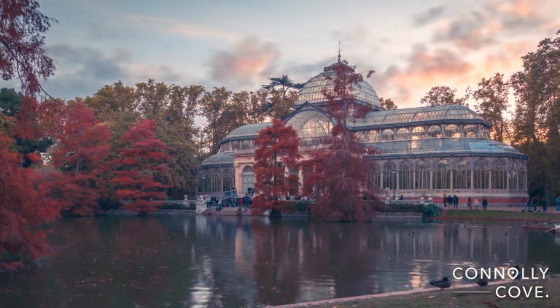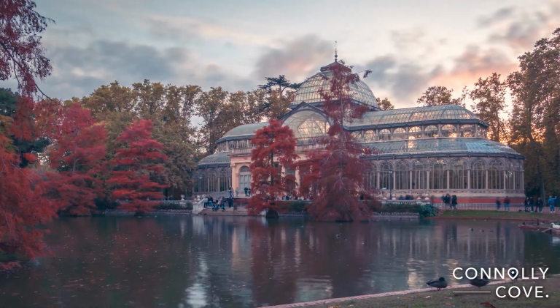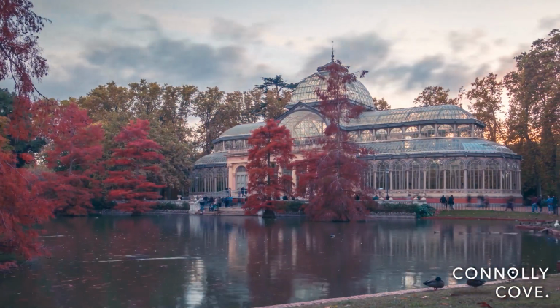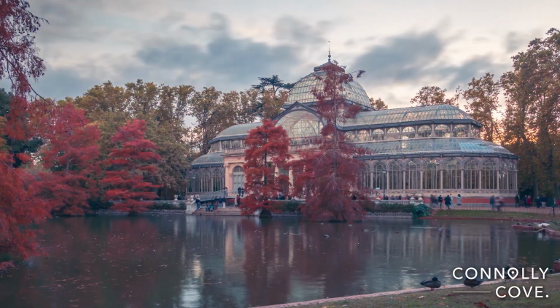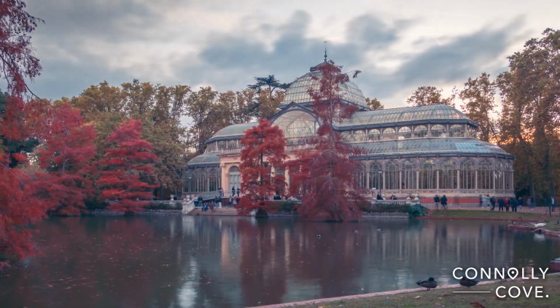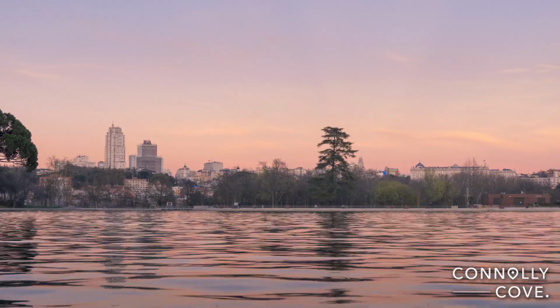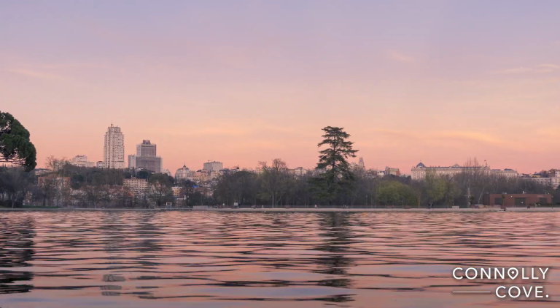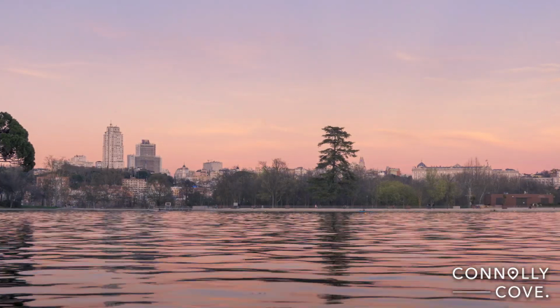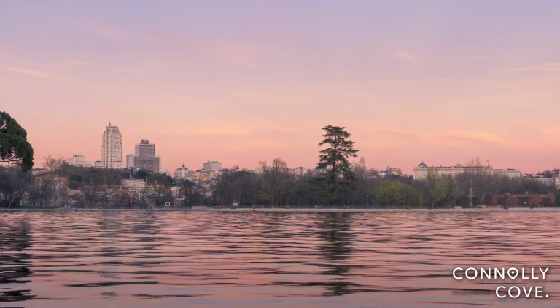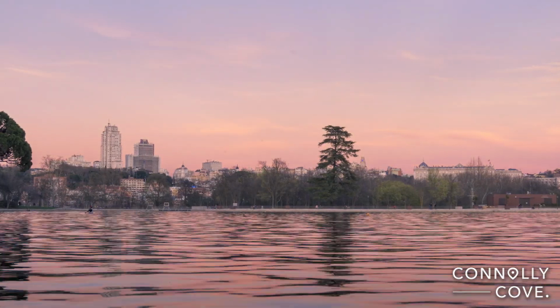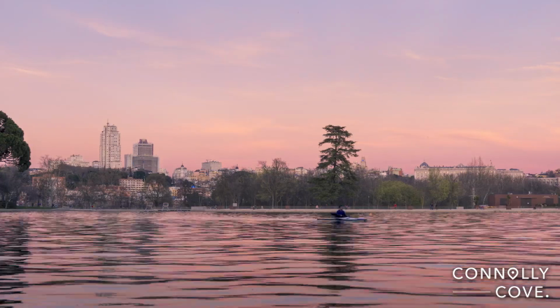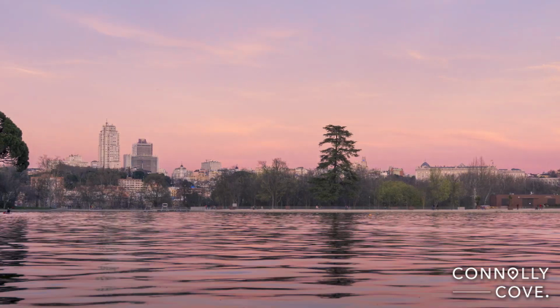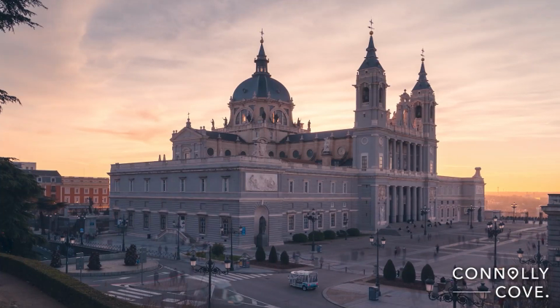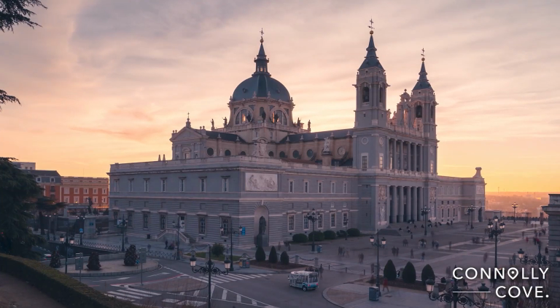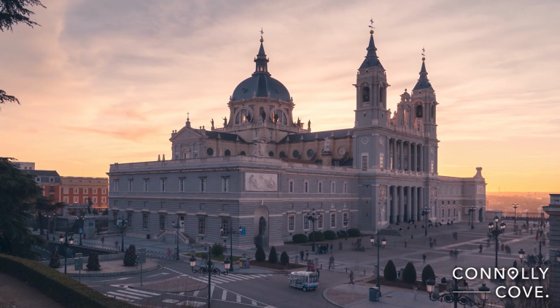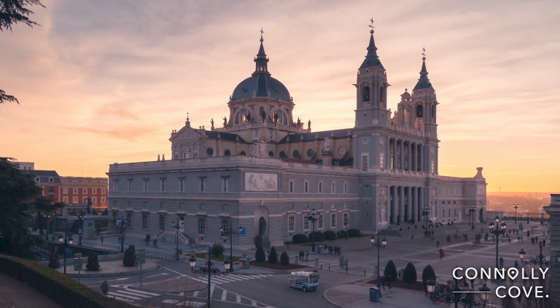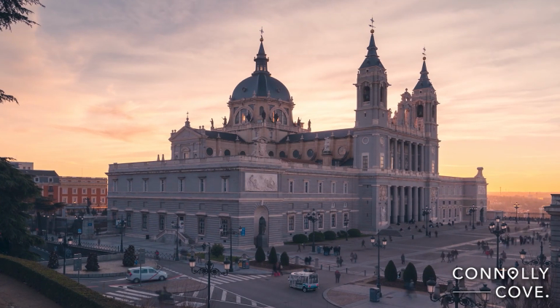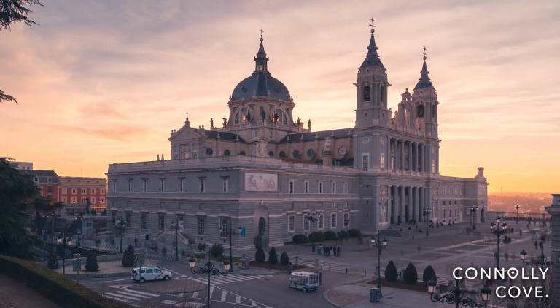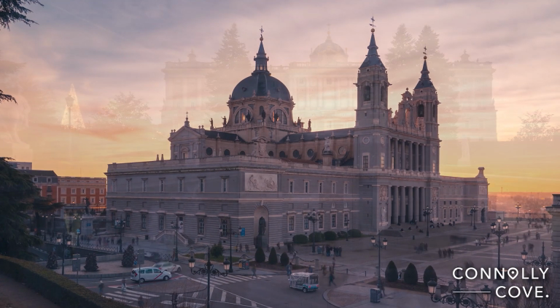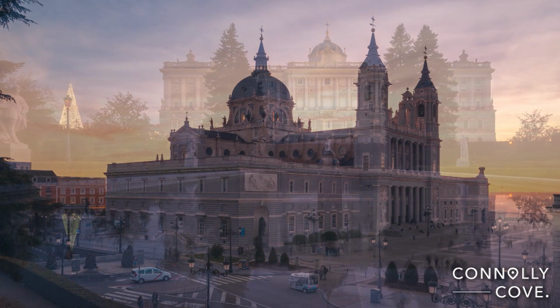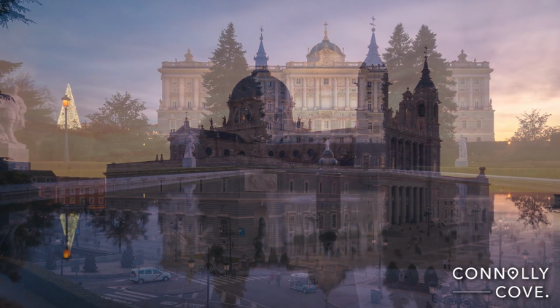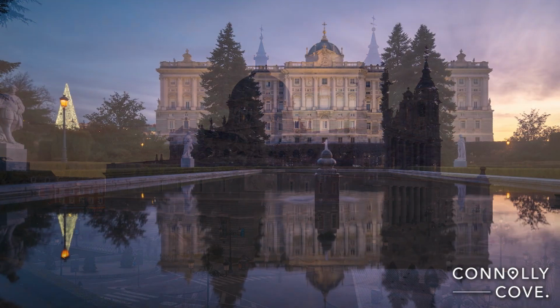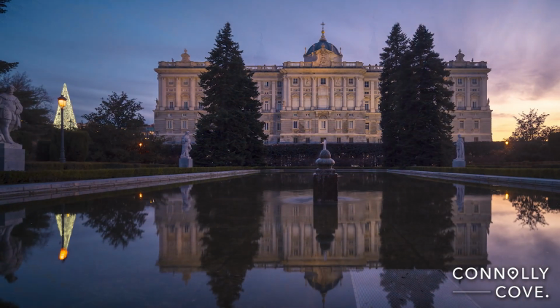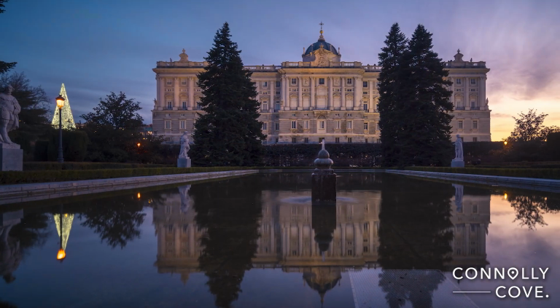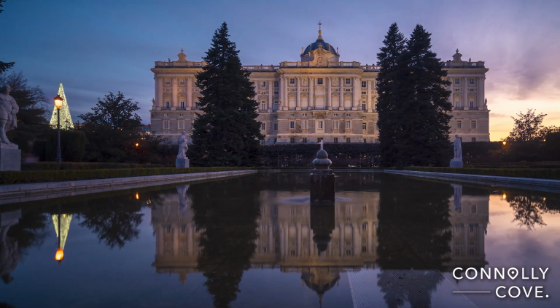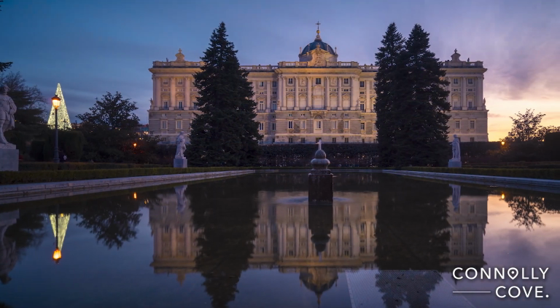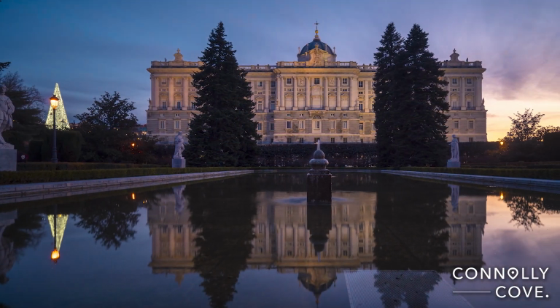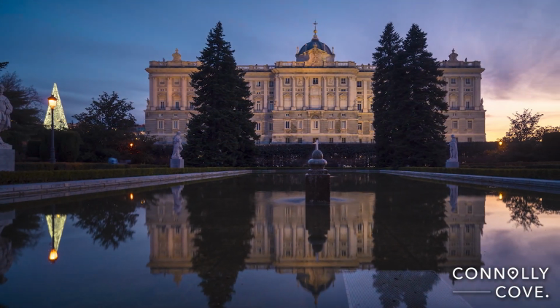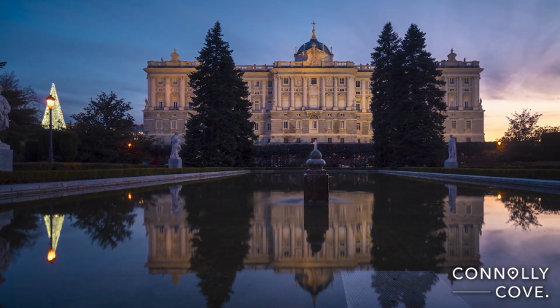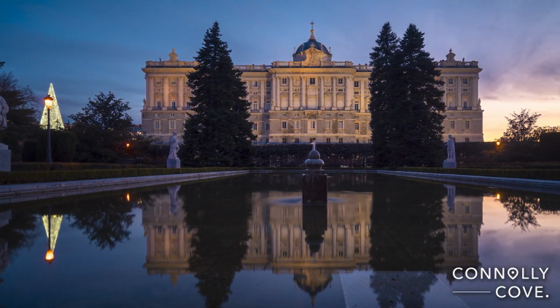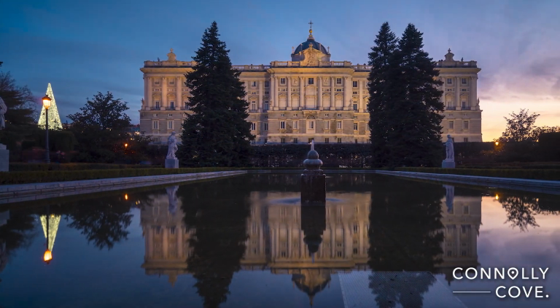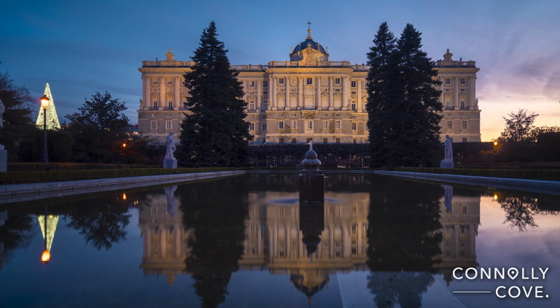I hope you have enjoyed this video of some of Madrid's most famous landmarks in one day. Thanks for watching and see you soon on Connolly Cove.